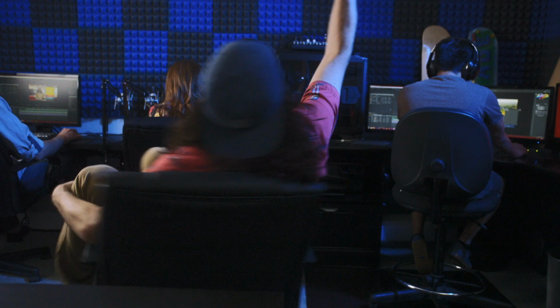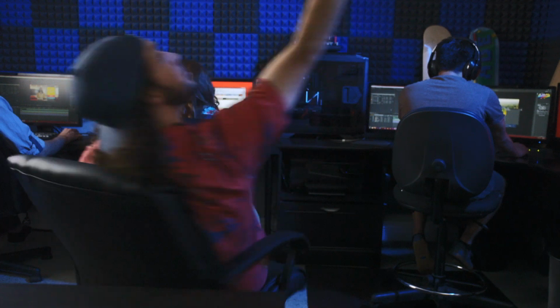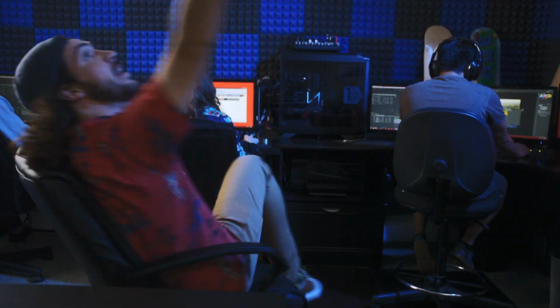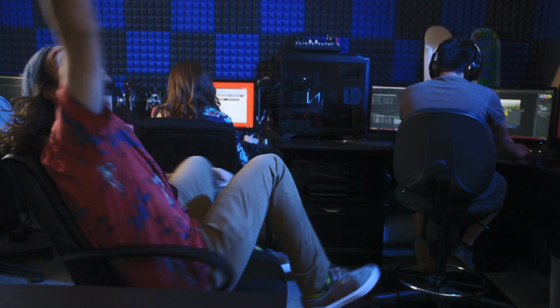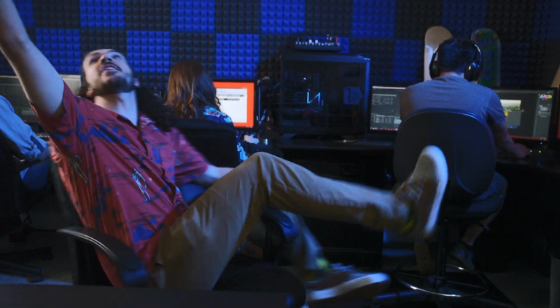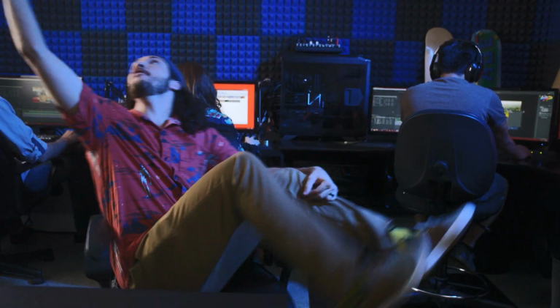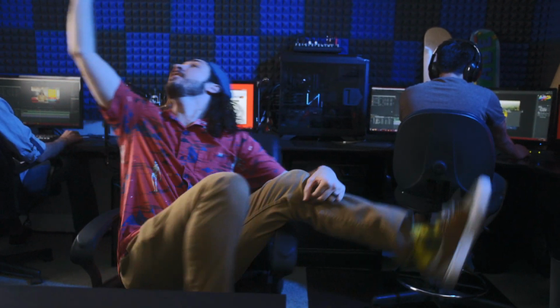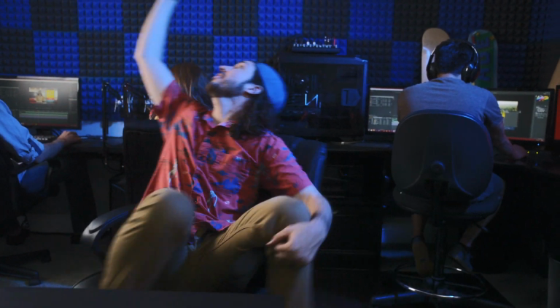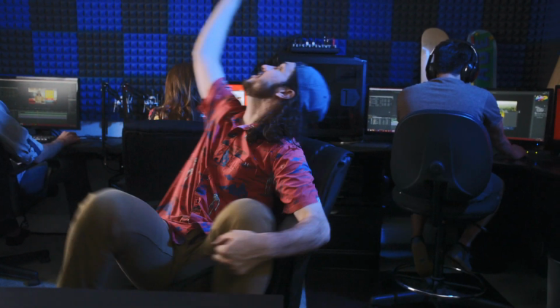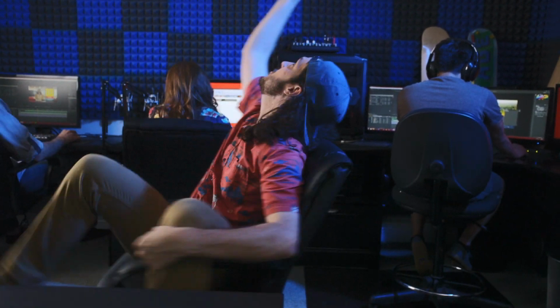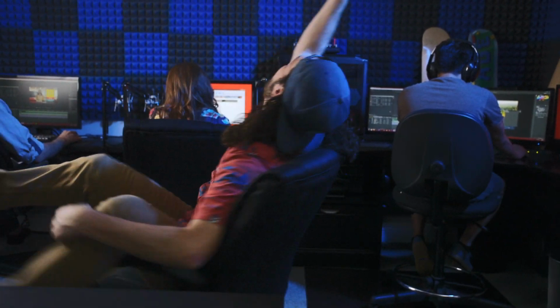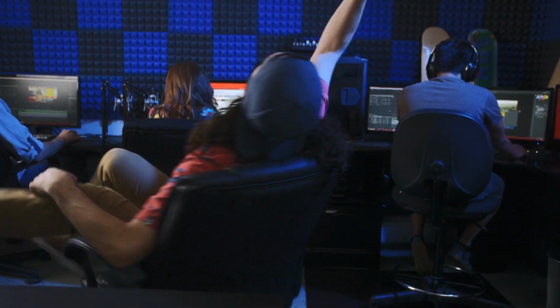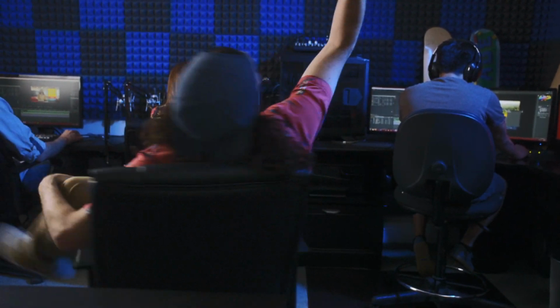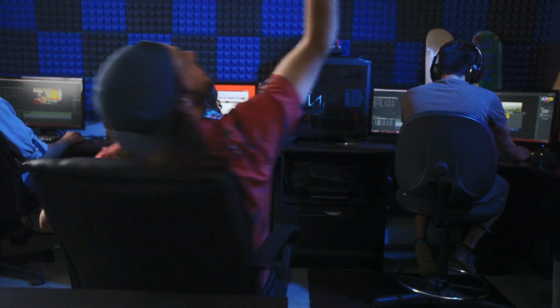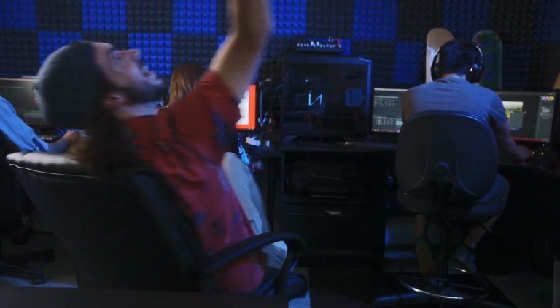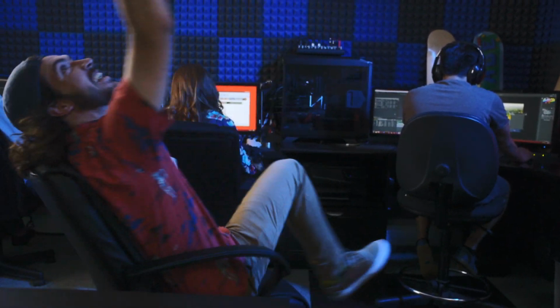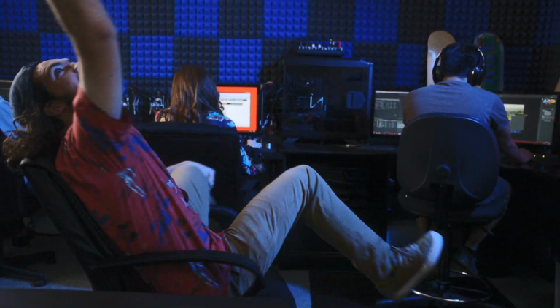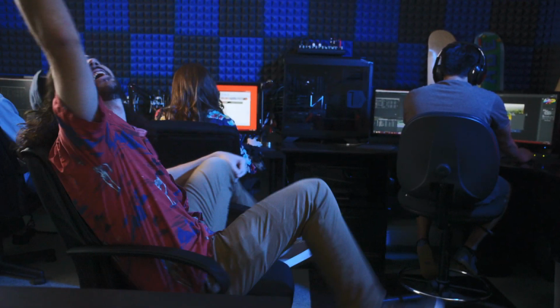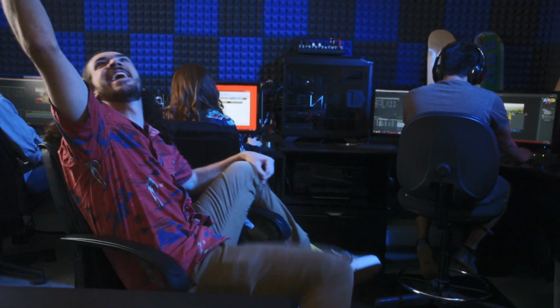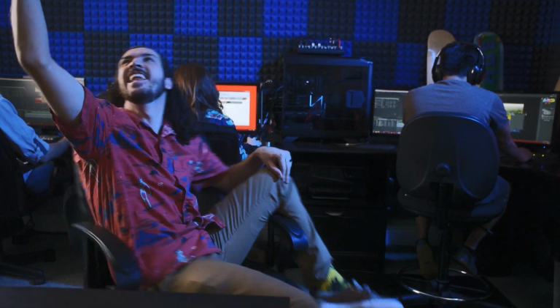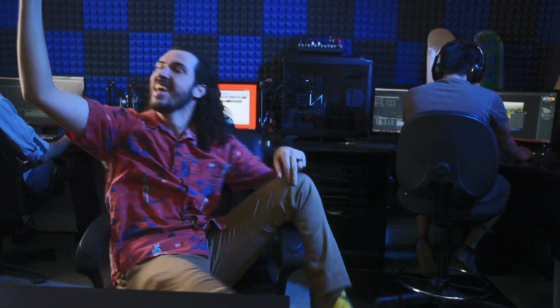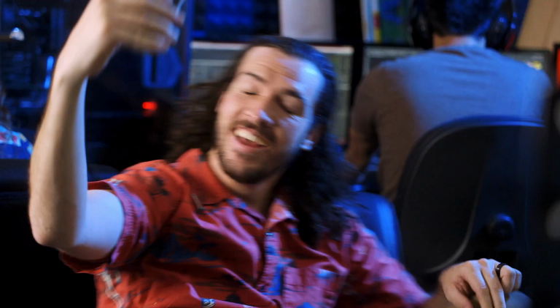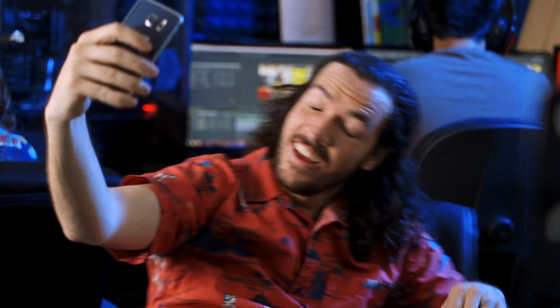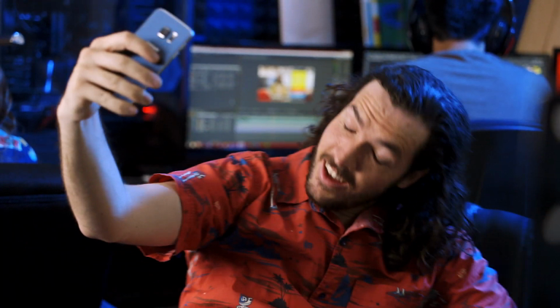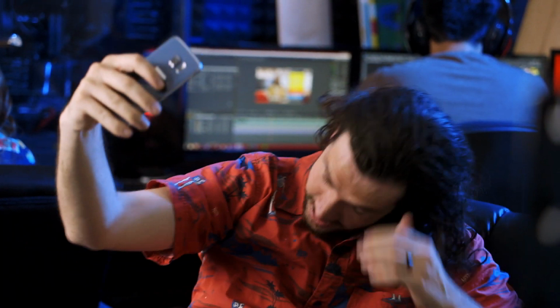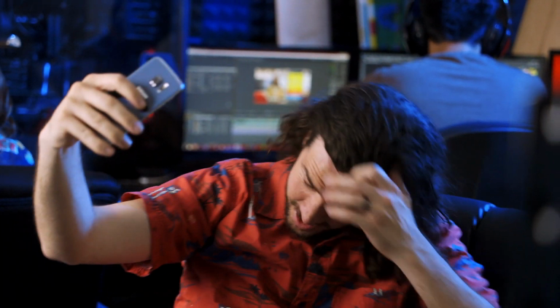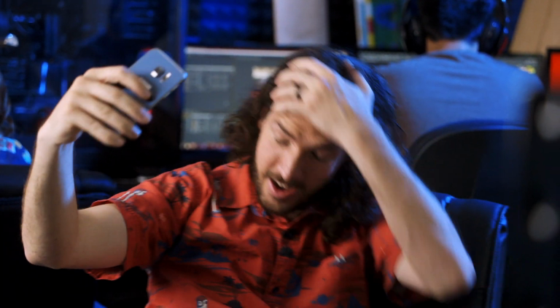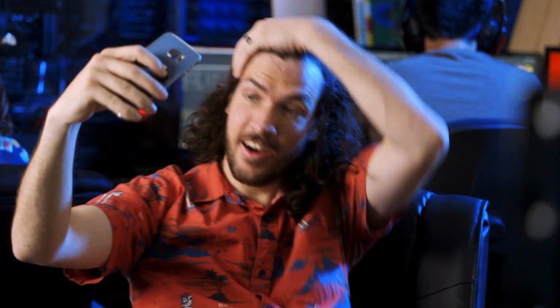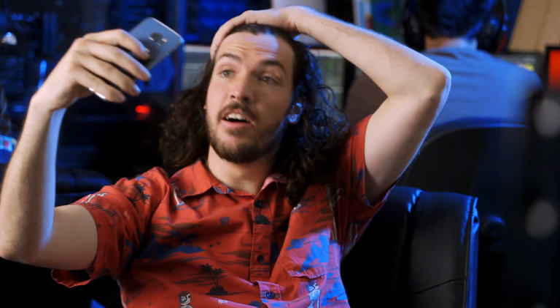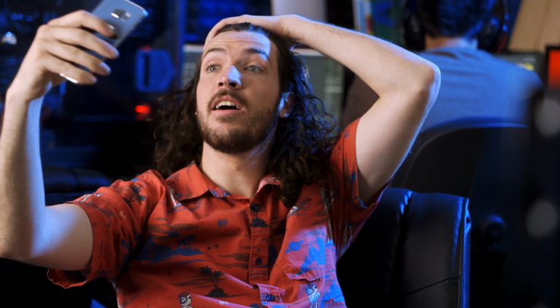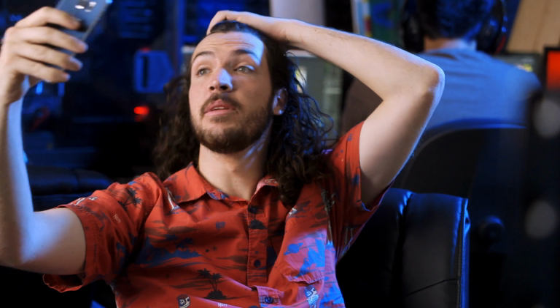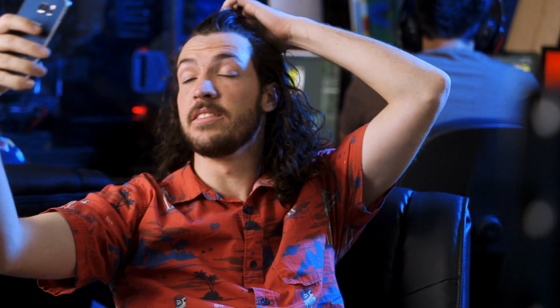Spinning selfie in the space station. I'm dizzy.